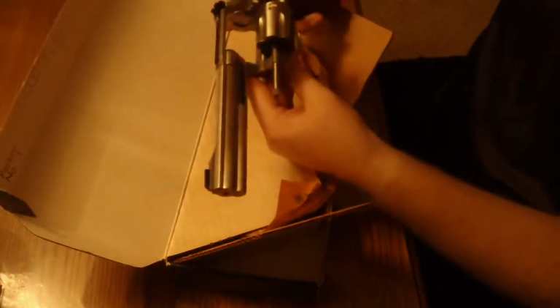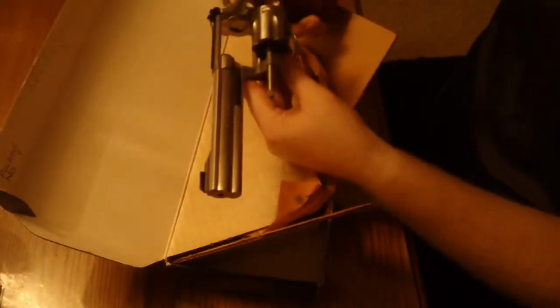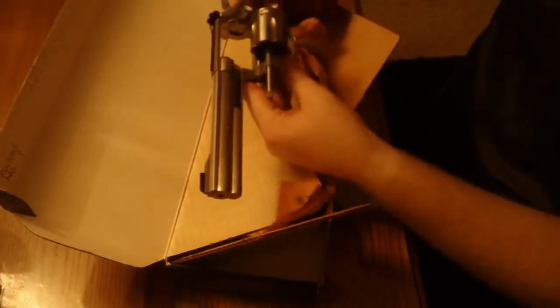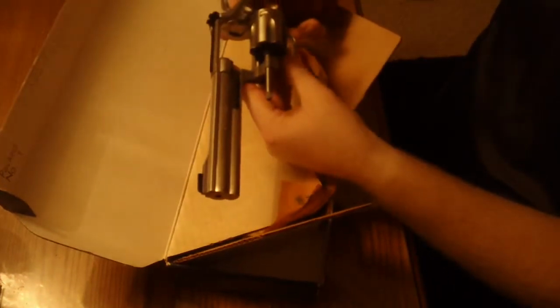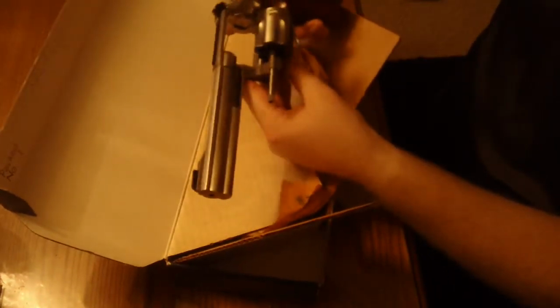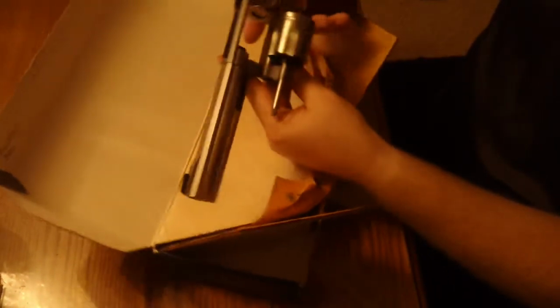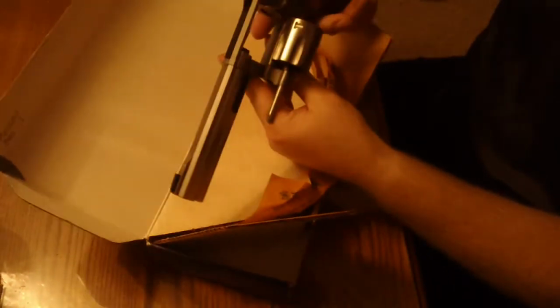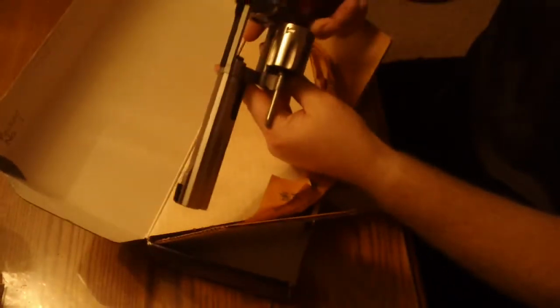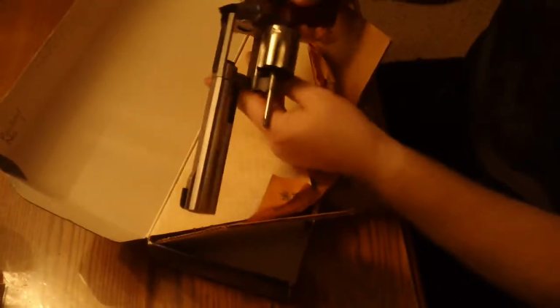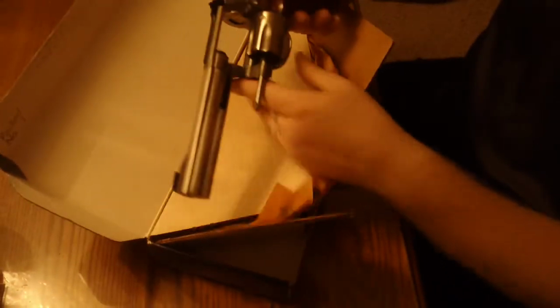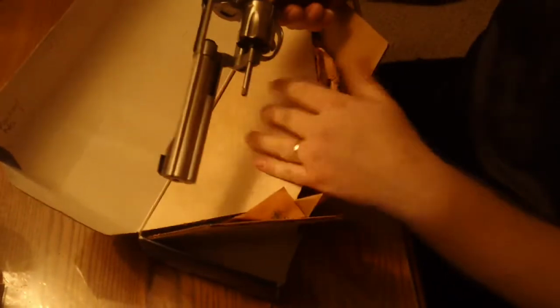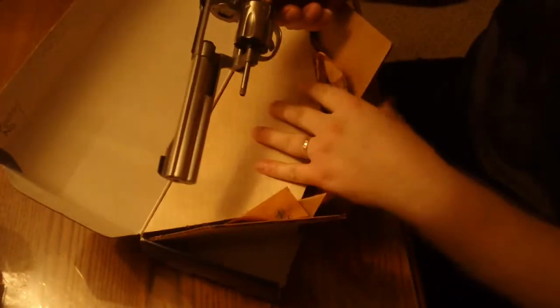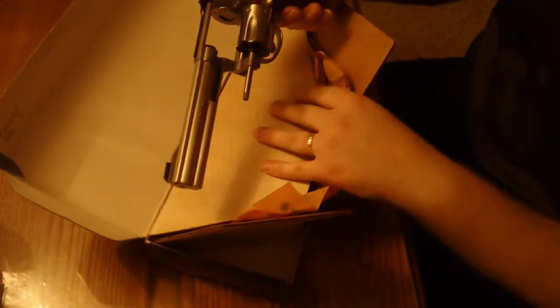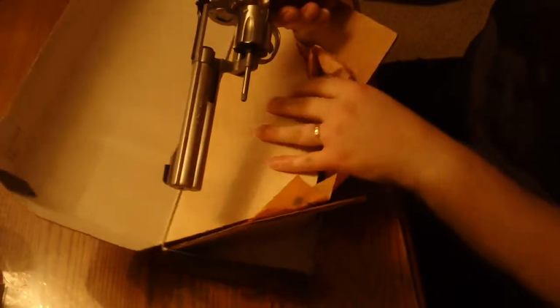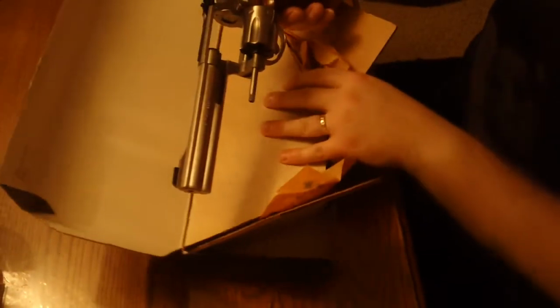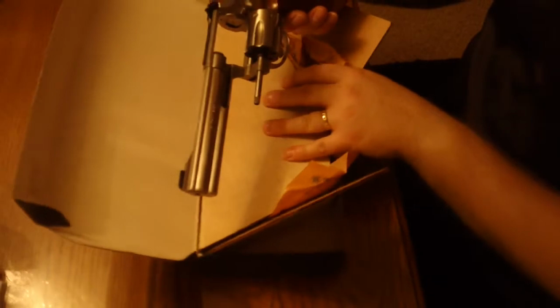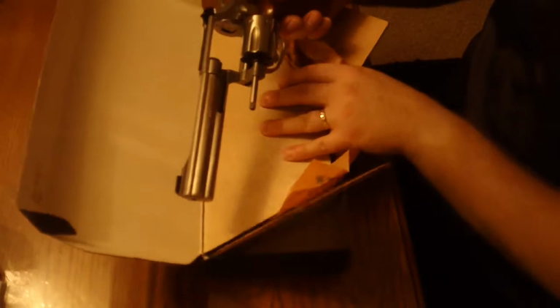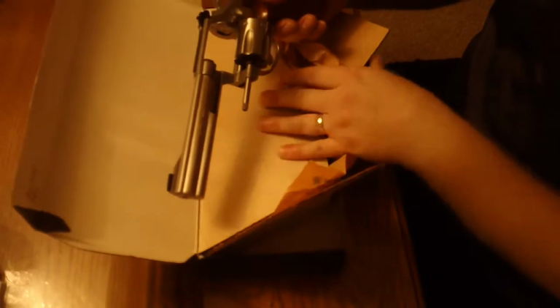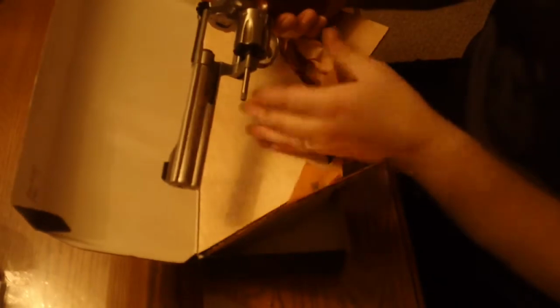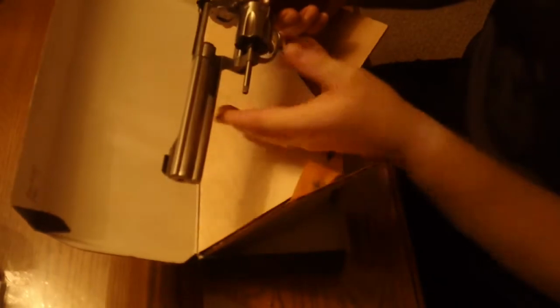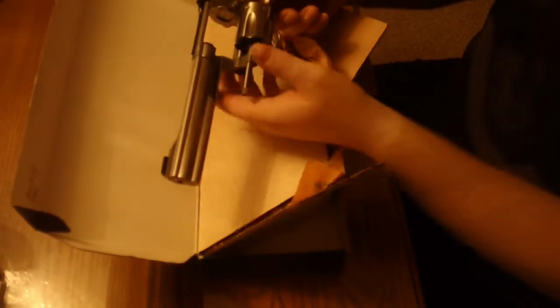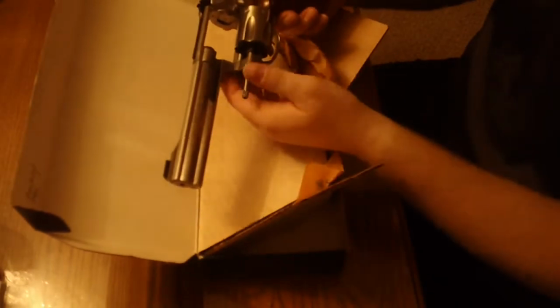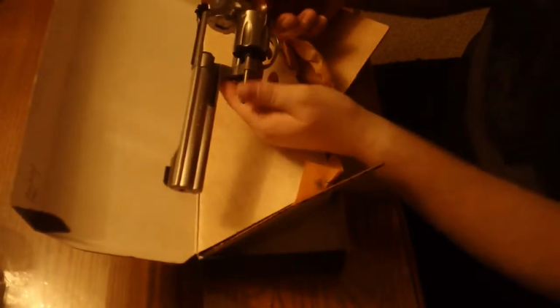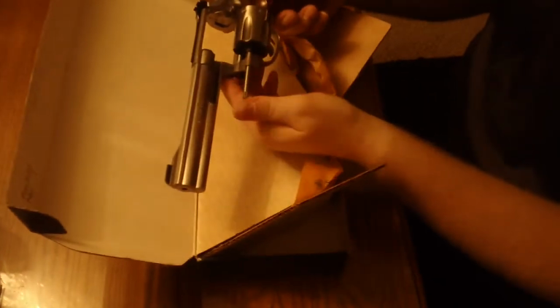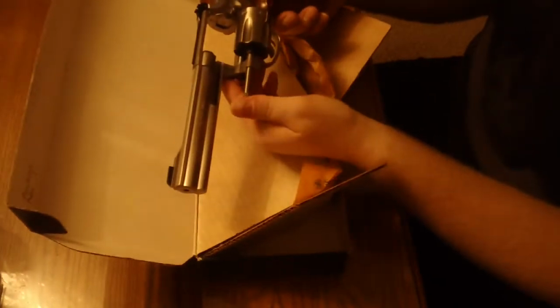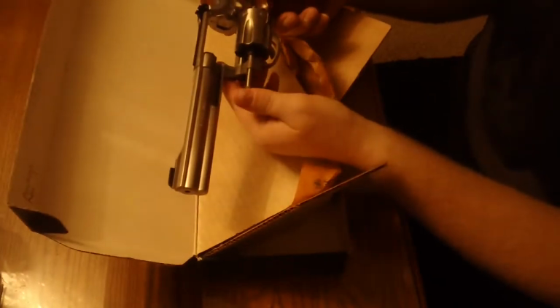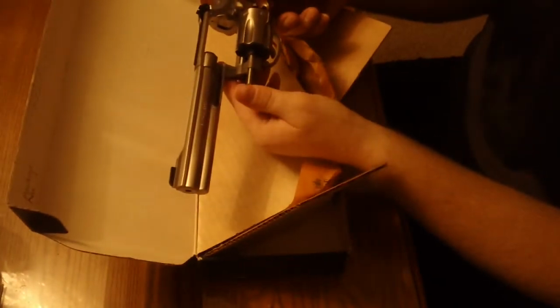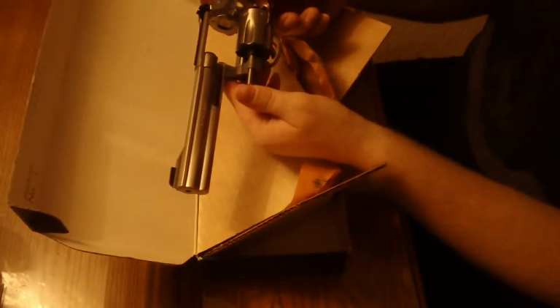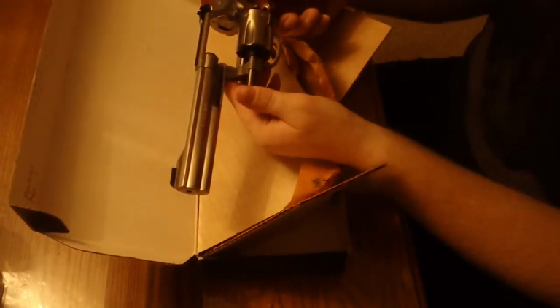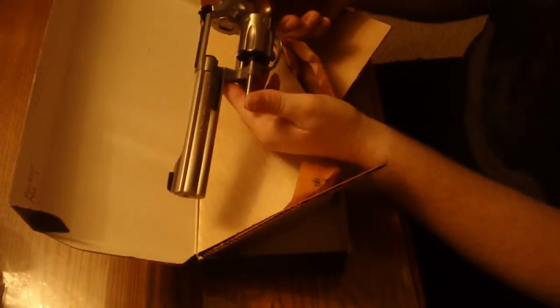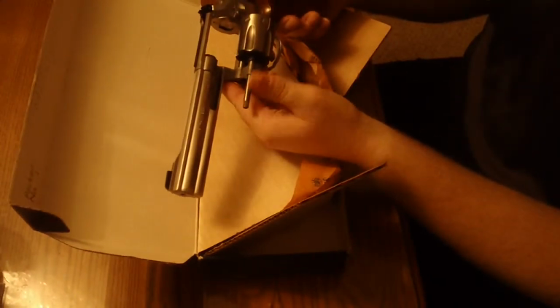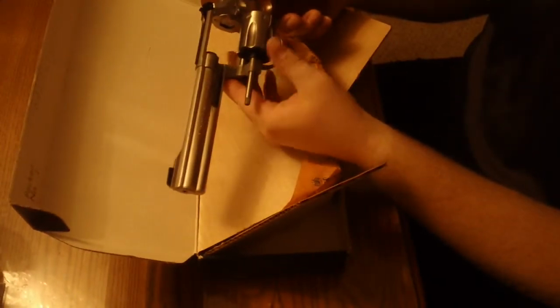It's empty. This is the 6-shot — that's all they offered when these very first came out was the 6-shot.